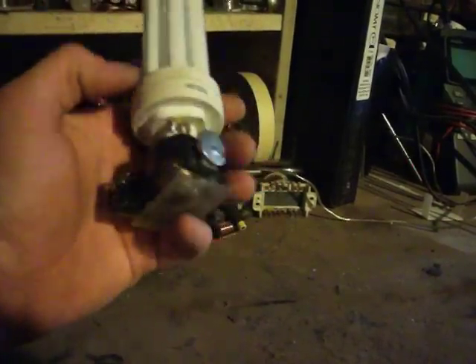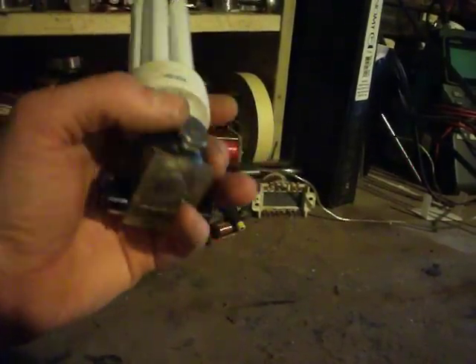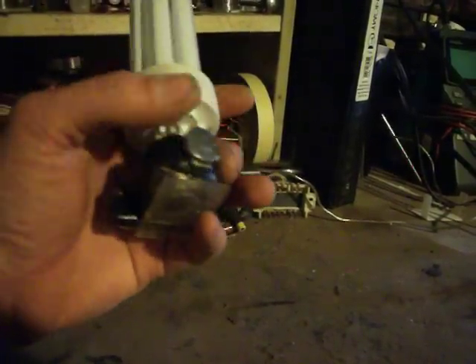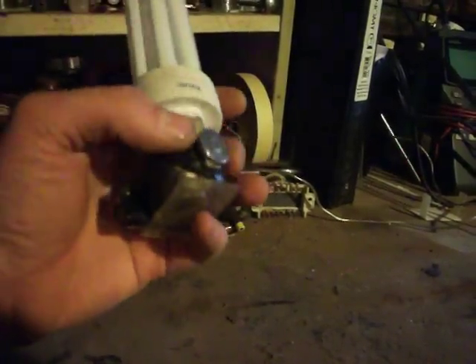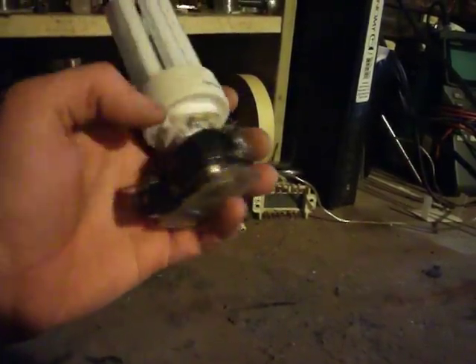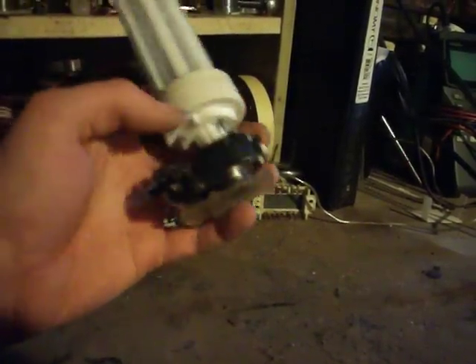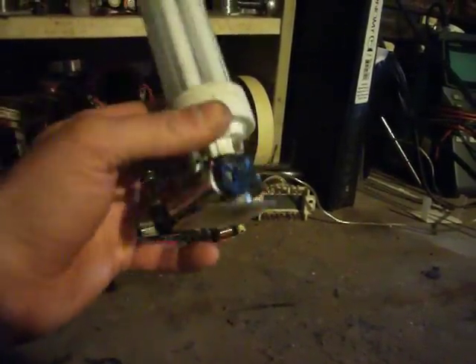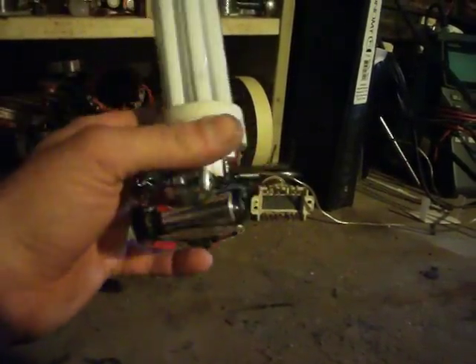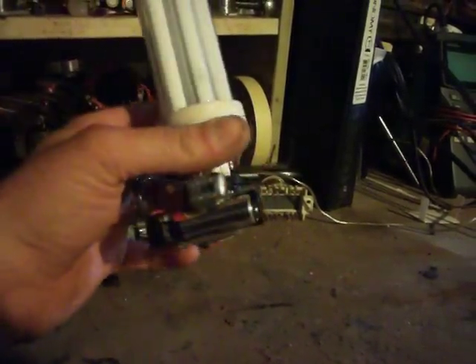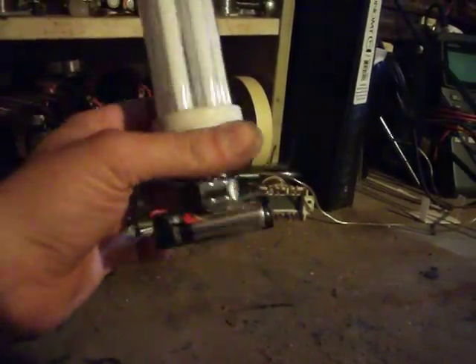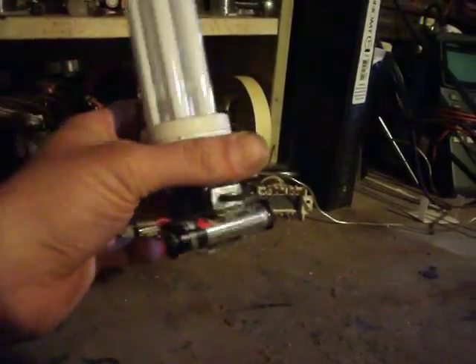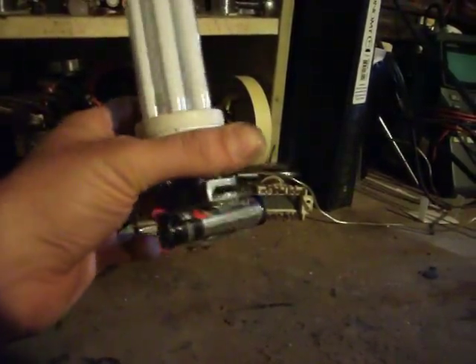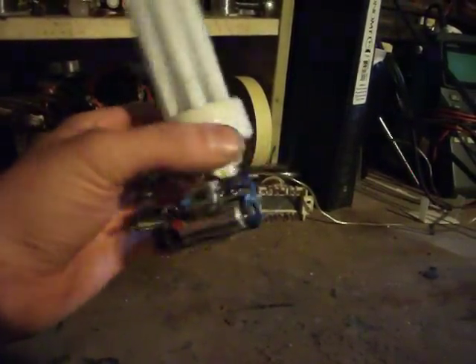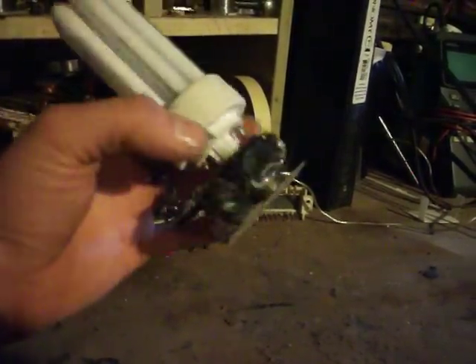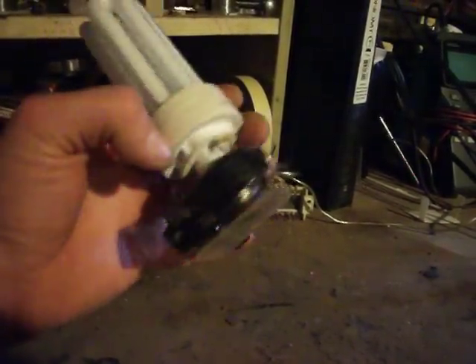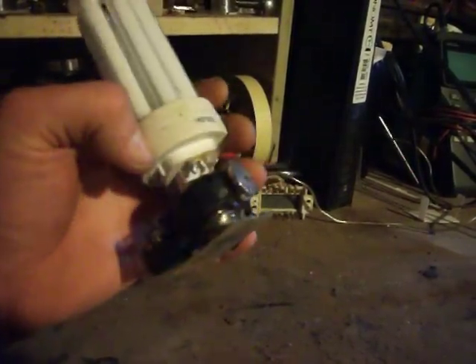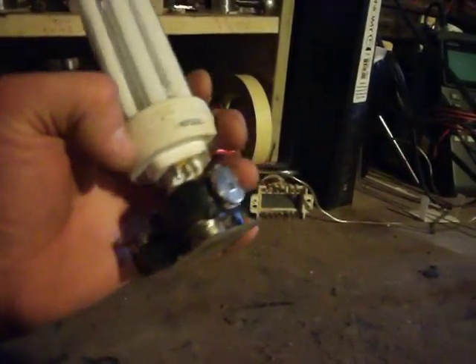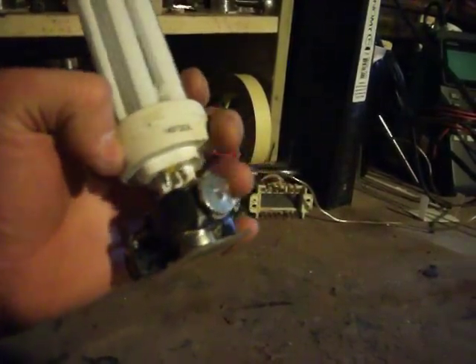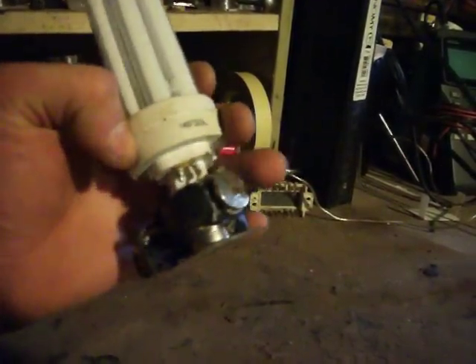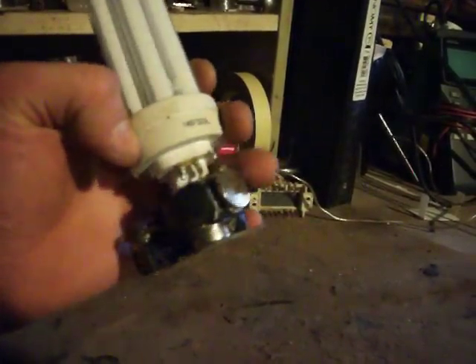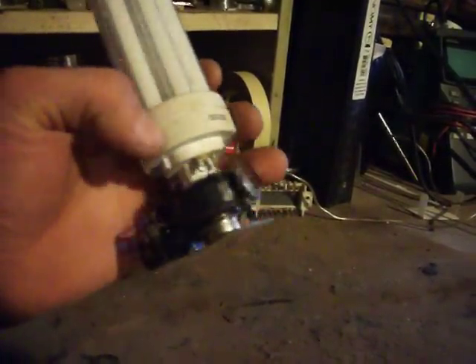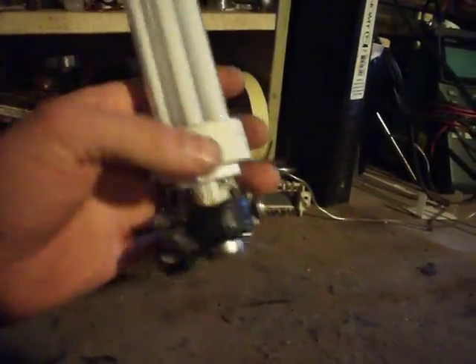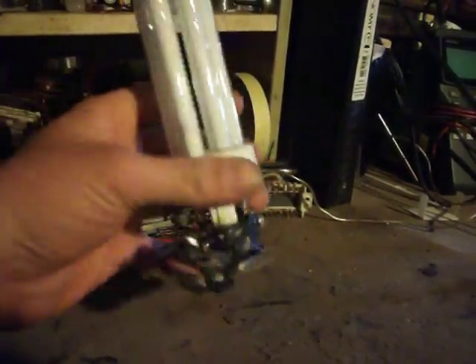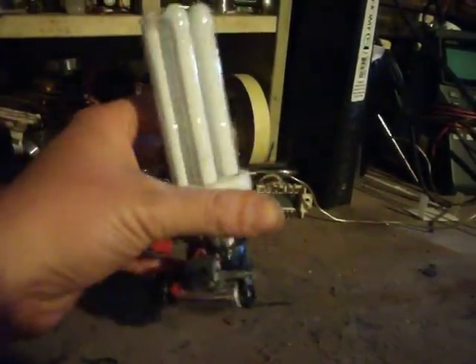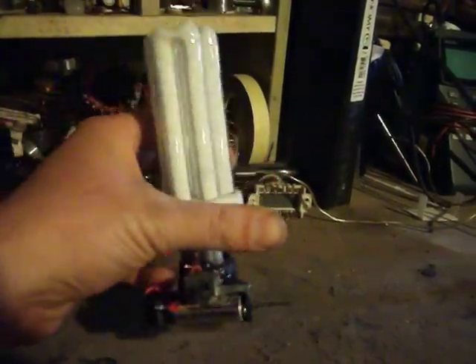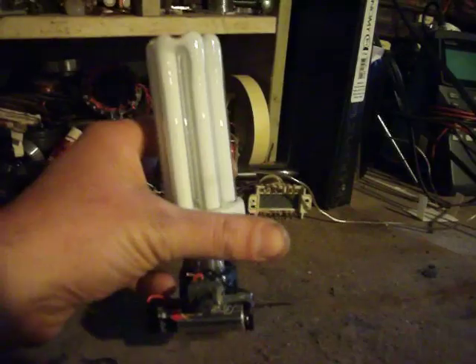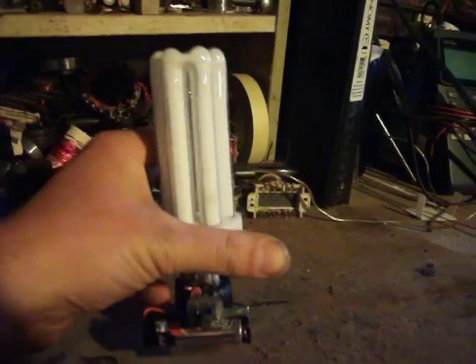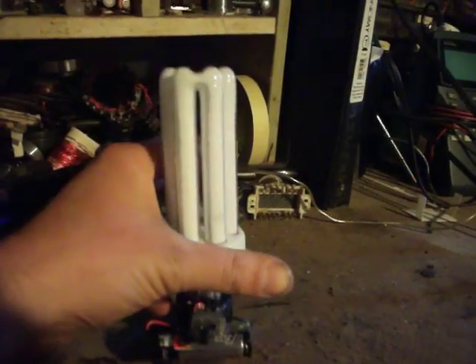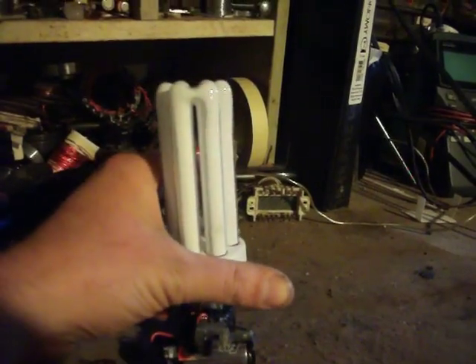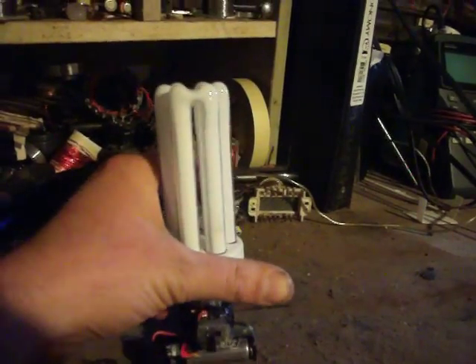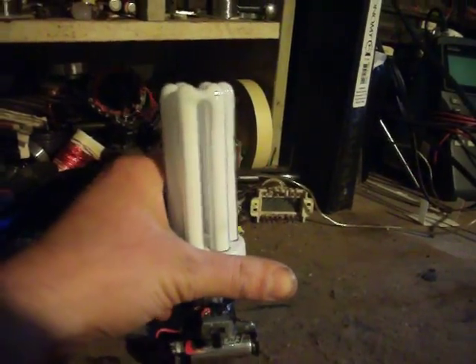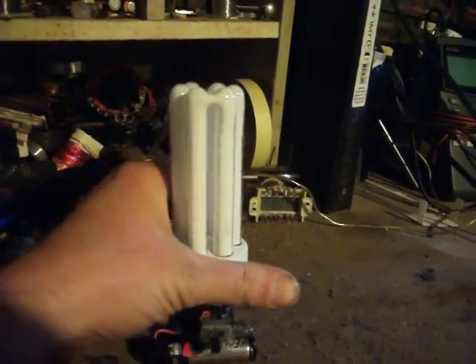Stuck a couple magnets on the back to increase the frequency a little bit. It was pretty loud.